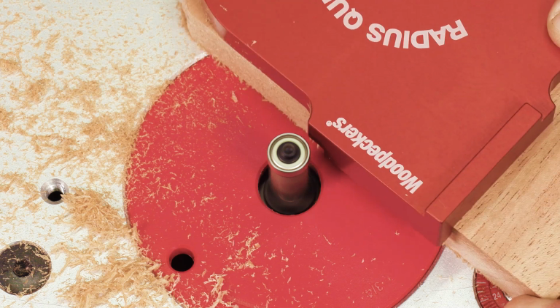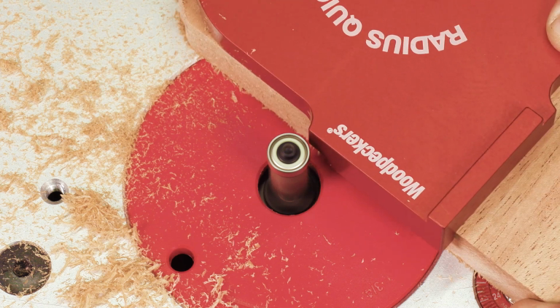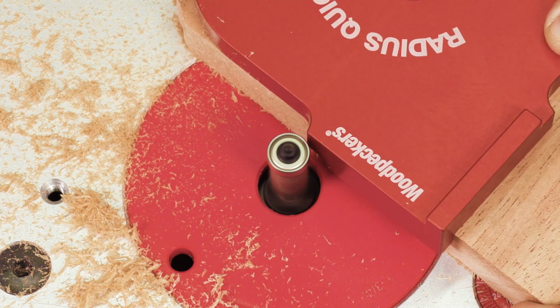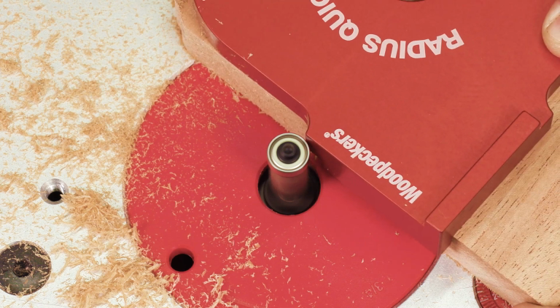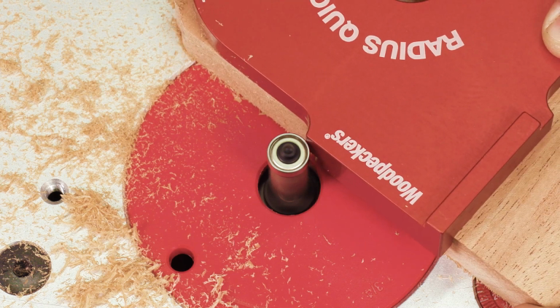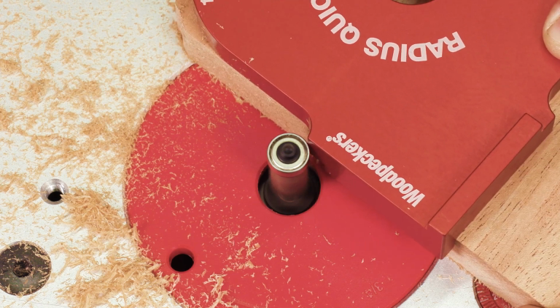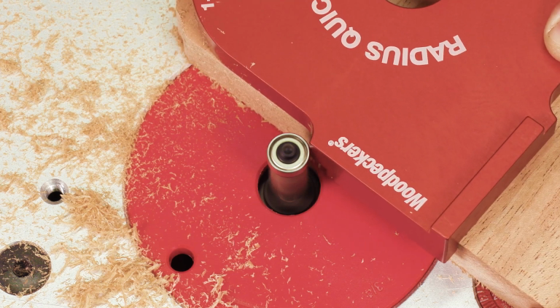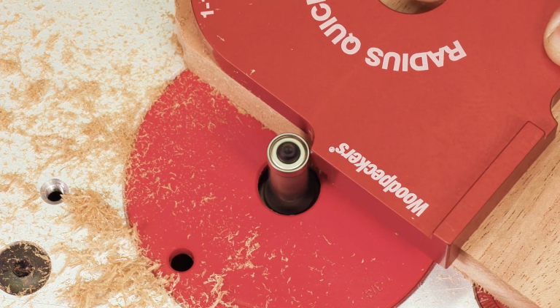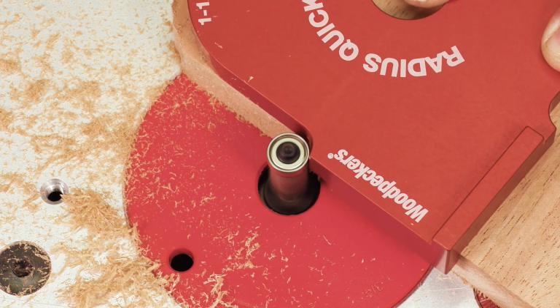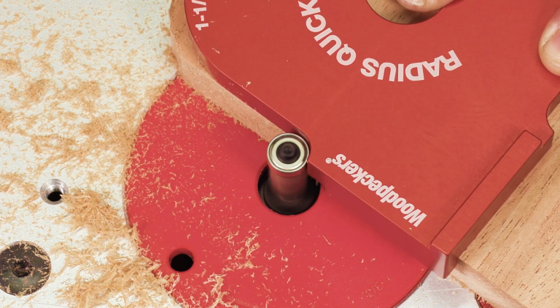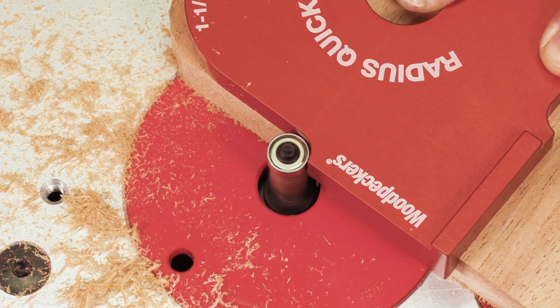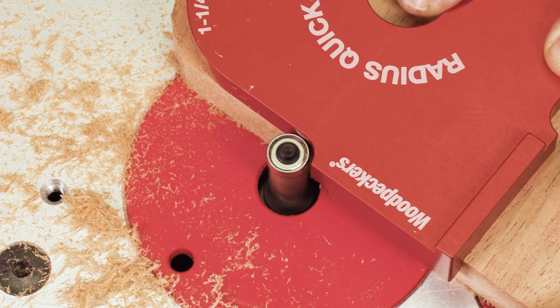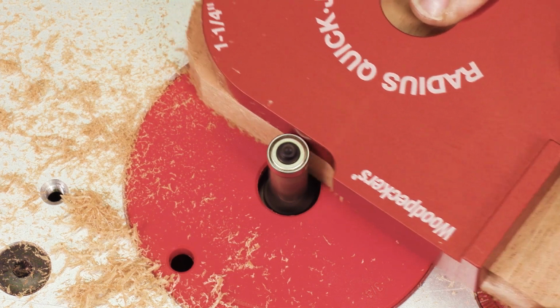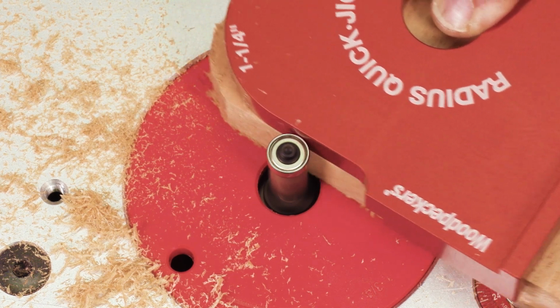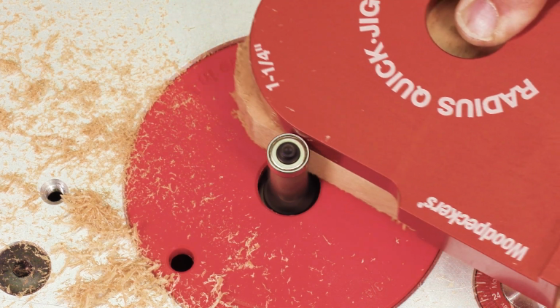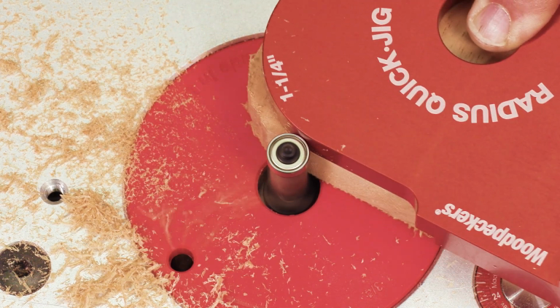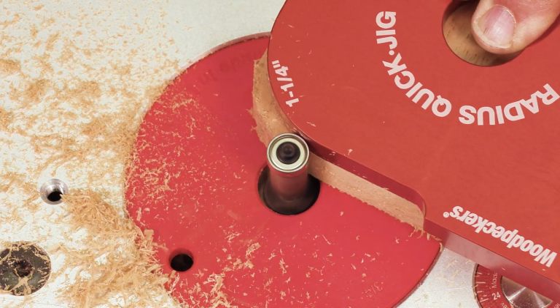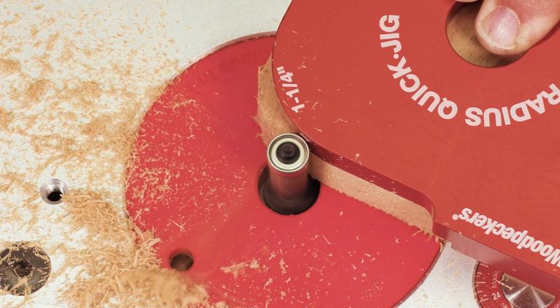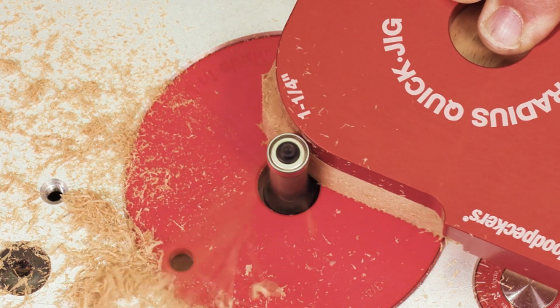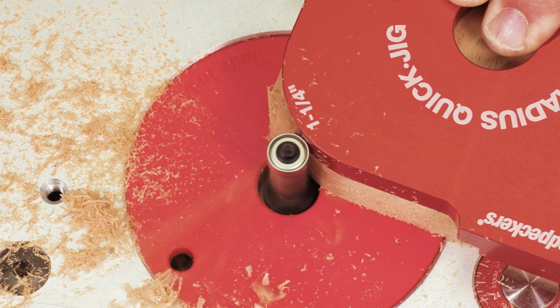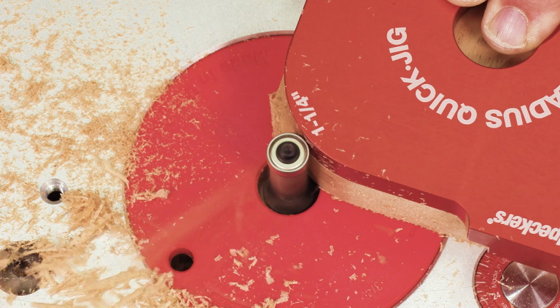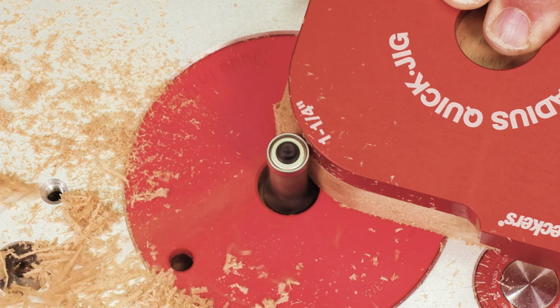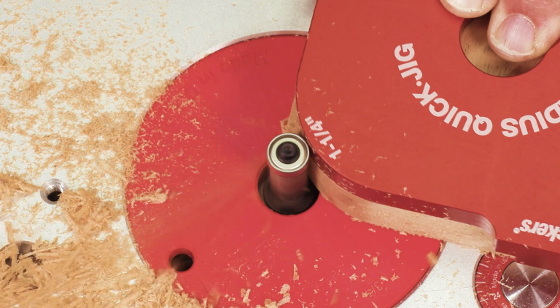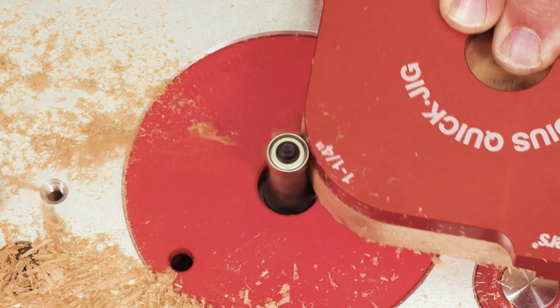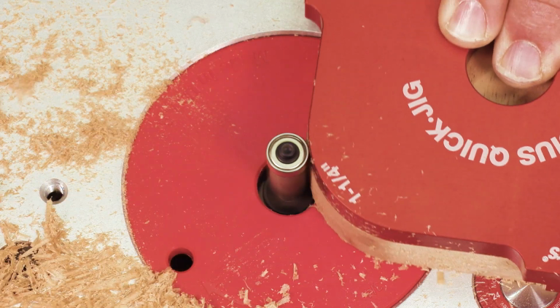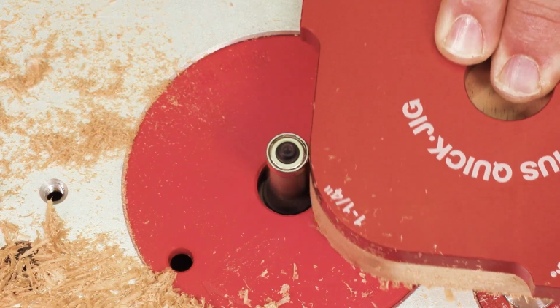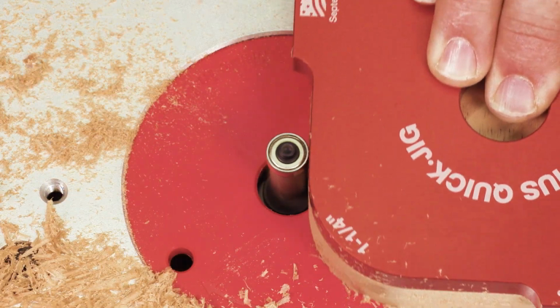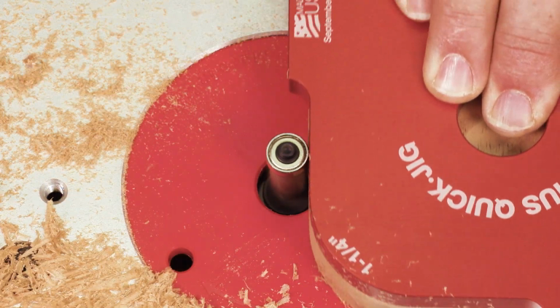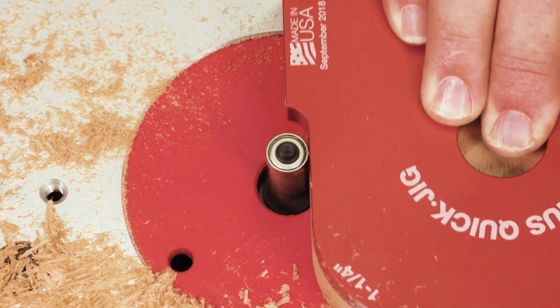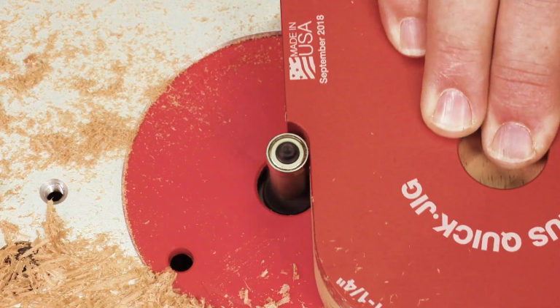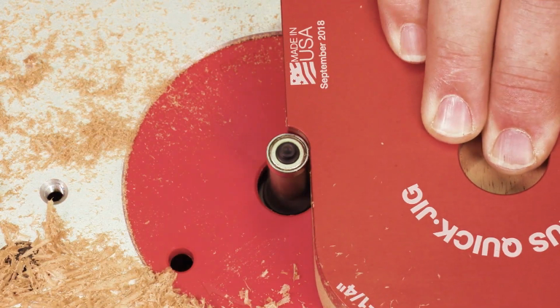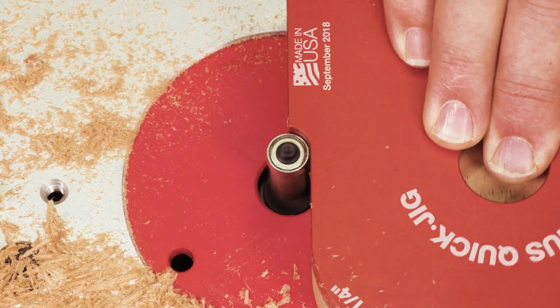Soft curves lead the bearing into and out of the cut, eliminating hard entry points that would require extra sanding.